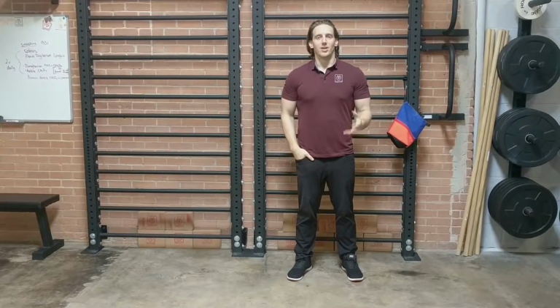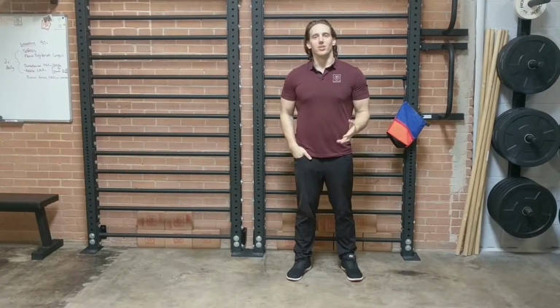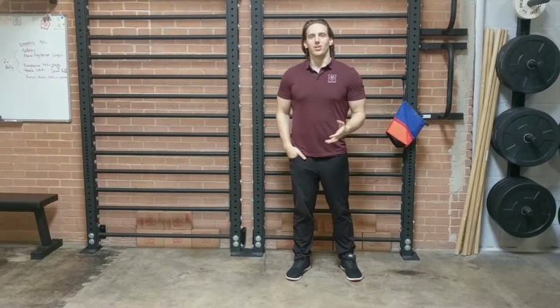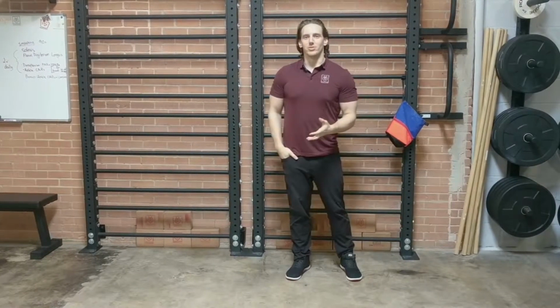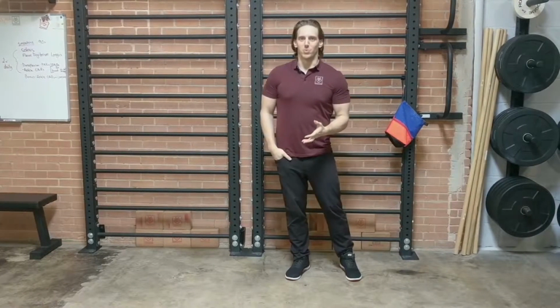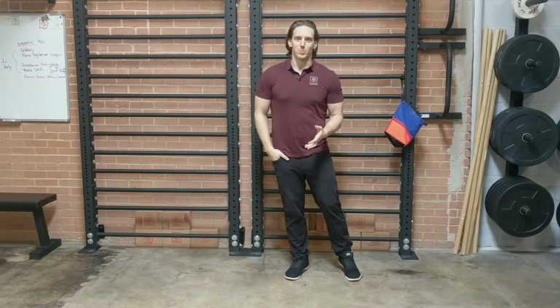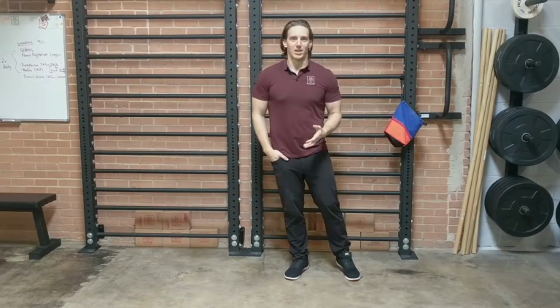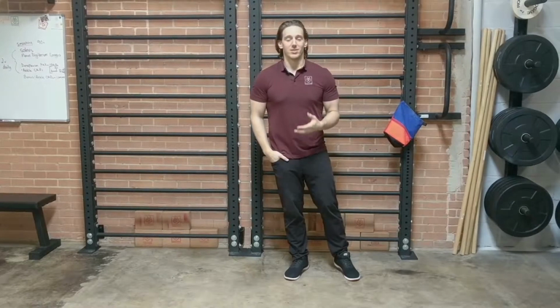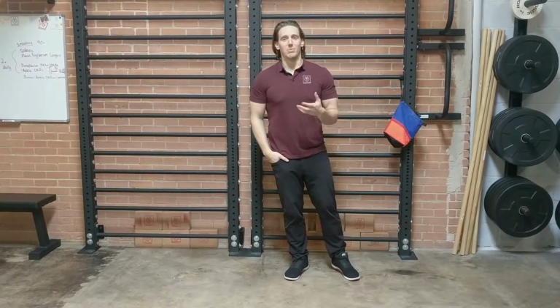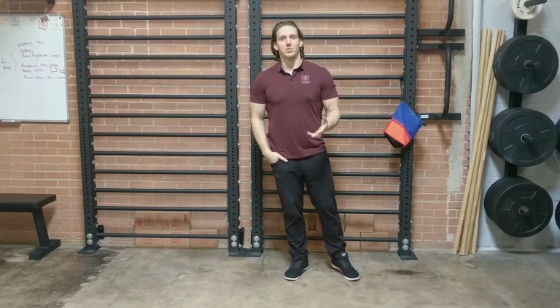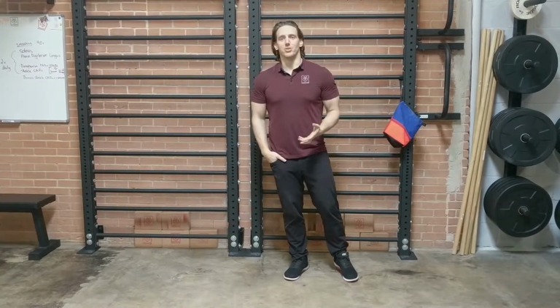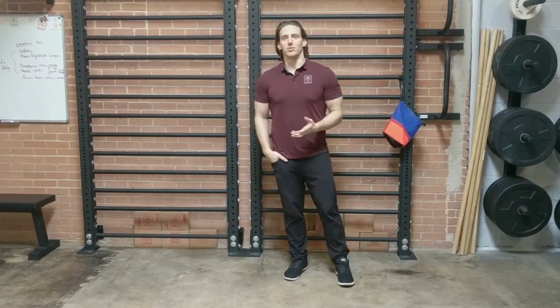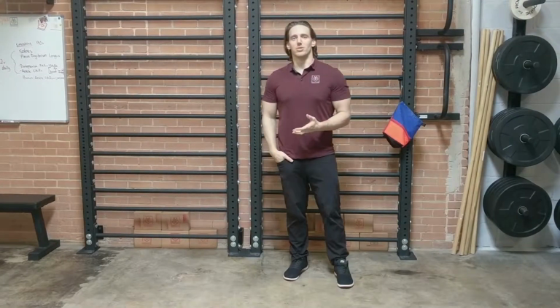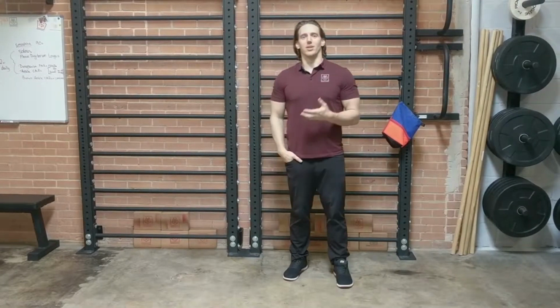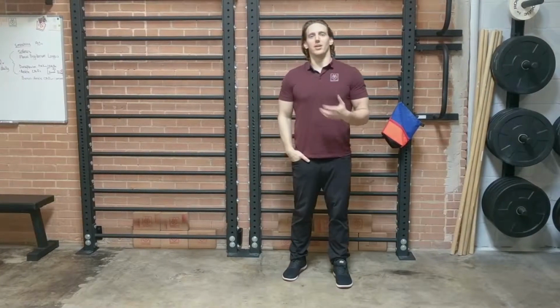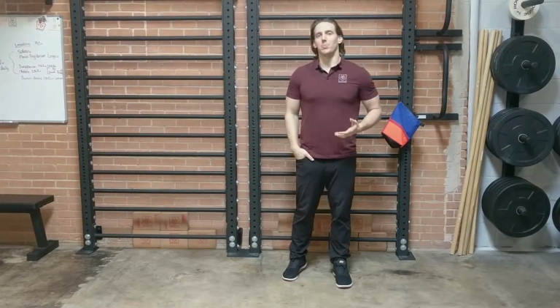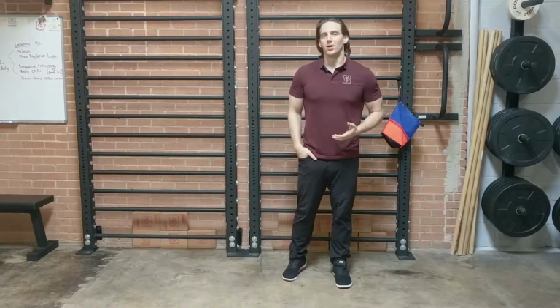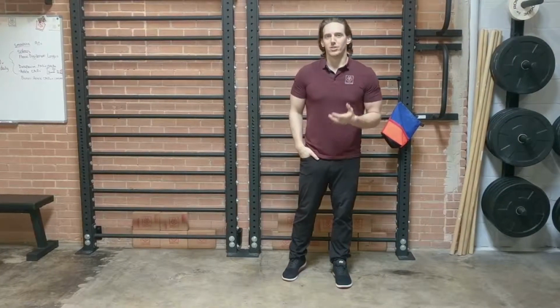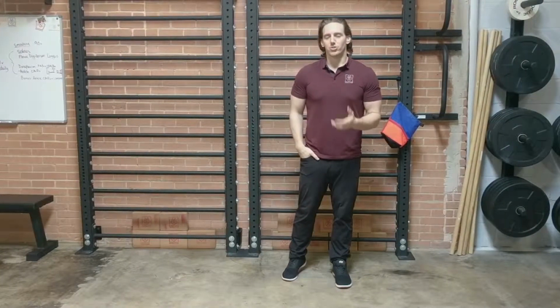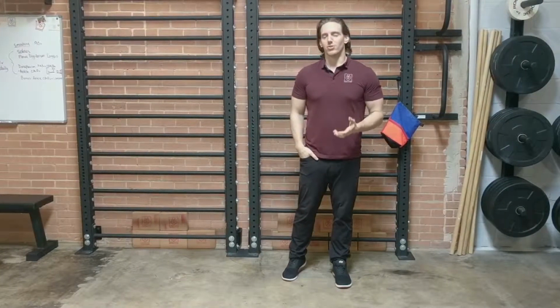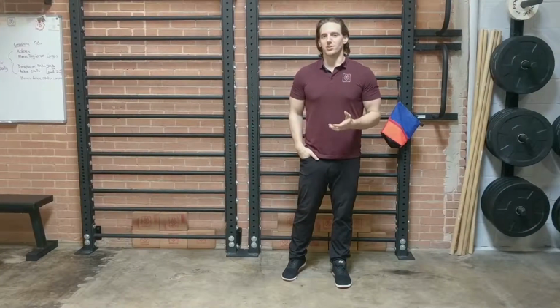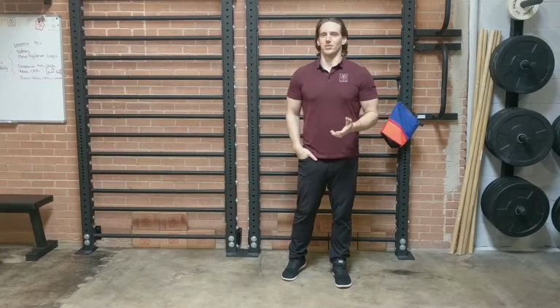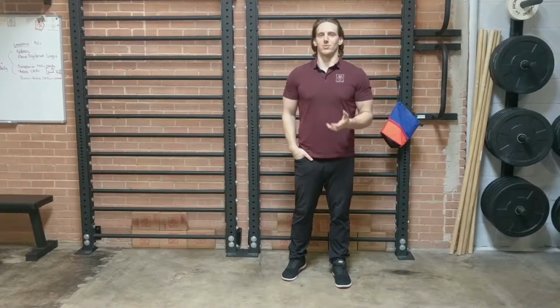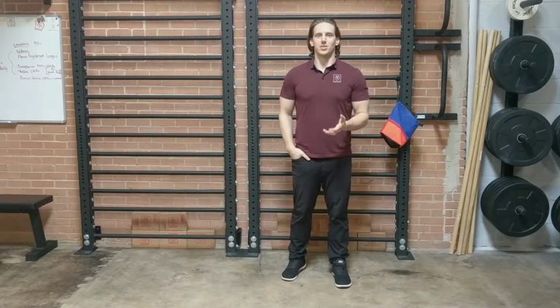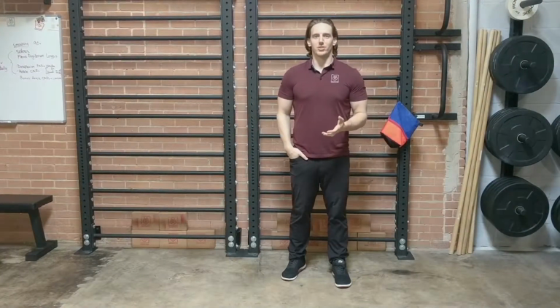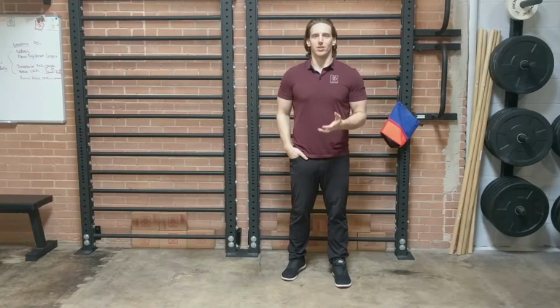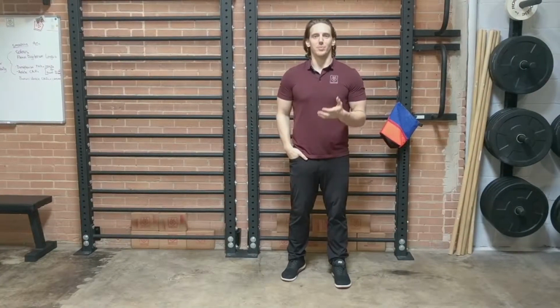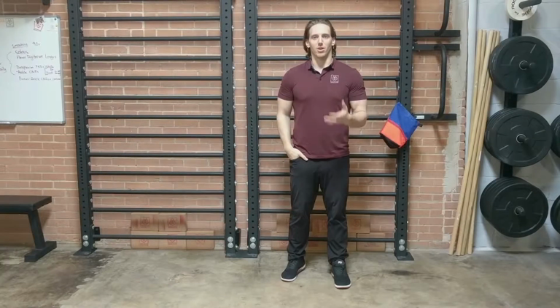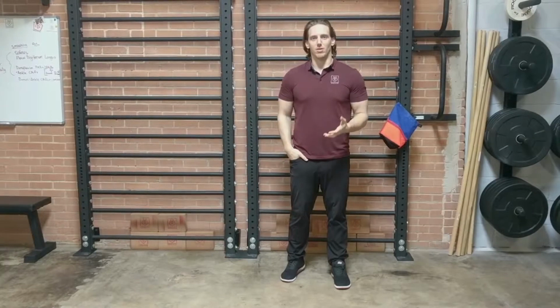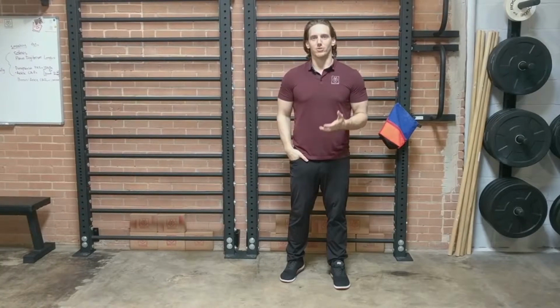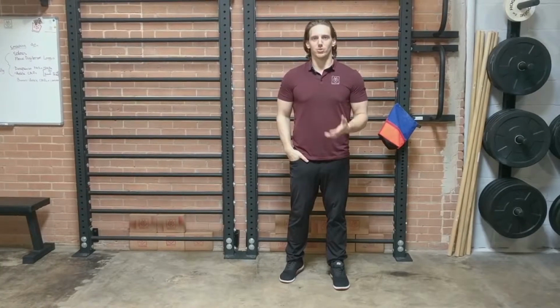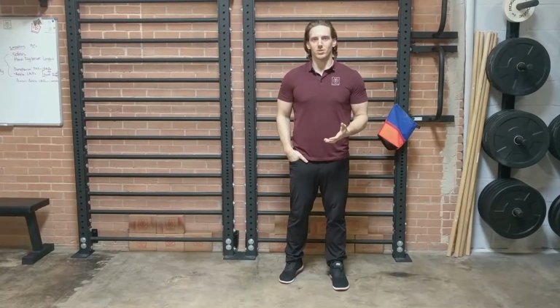Dr. Hobie here with the SportsPod. Today I'm going to be showing you what's called a hip controlled articular rotation, or a hip CAR for short.